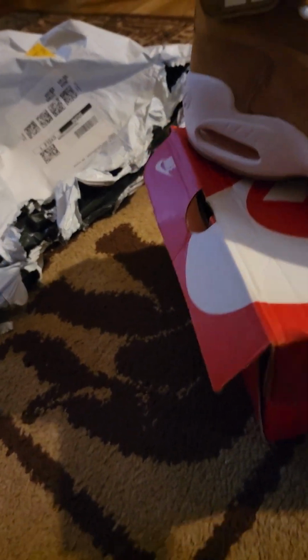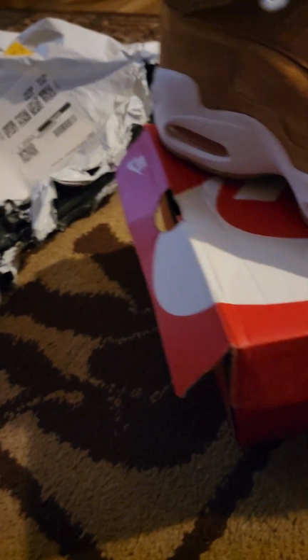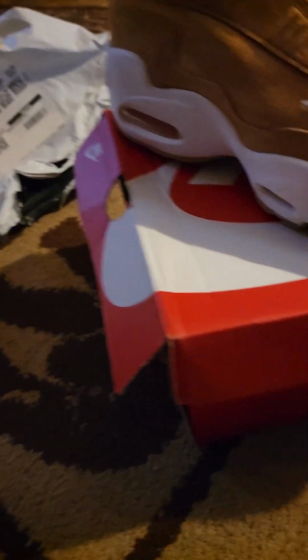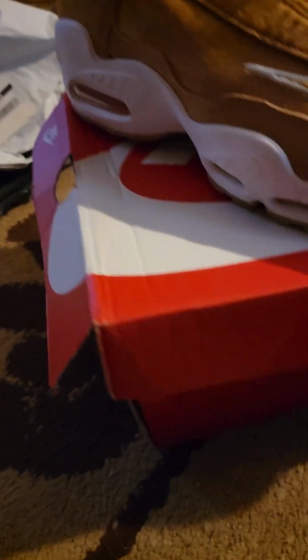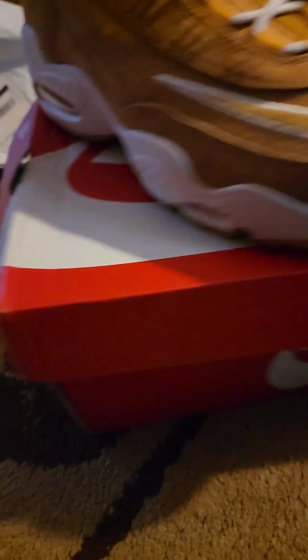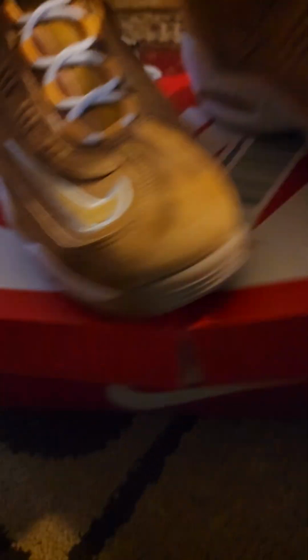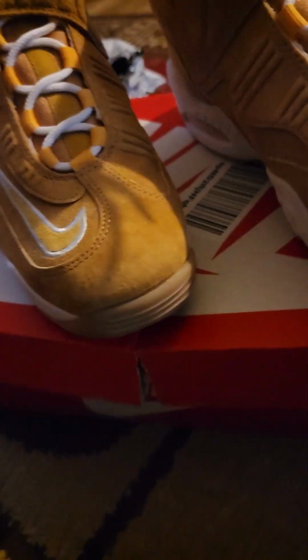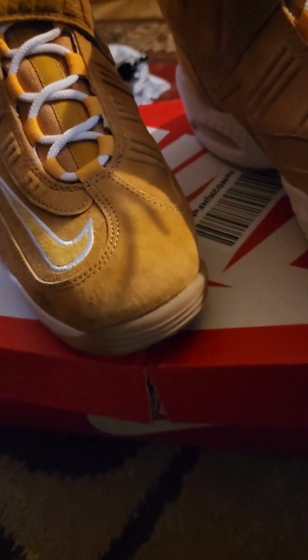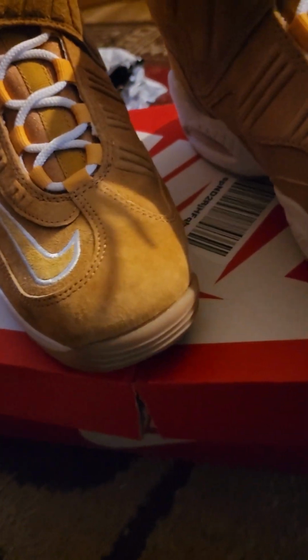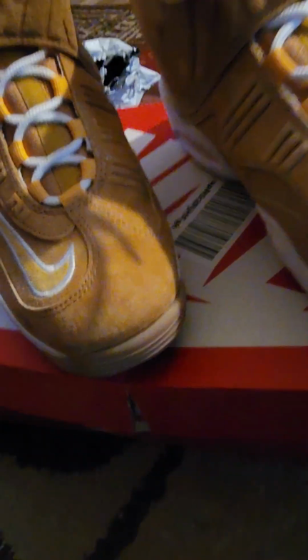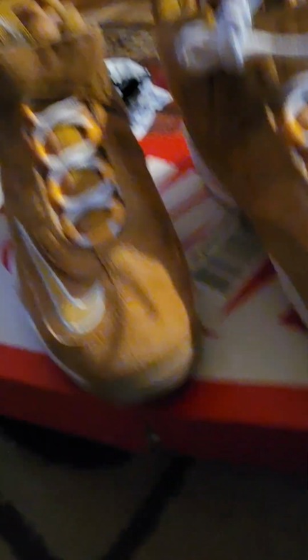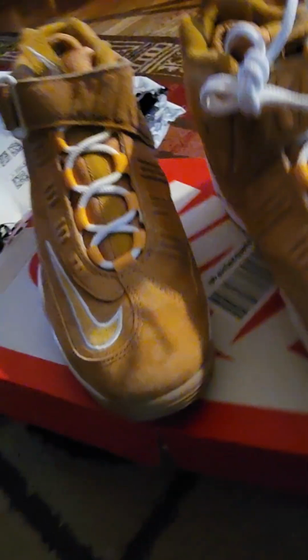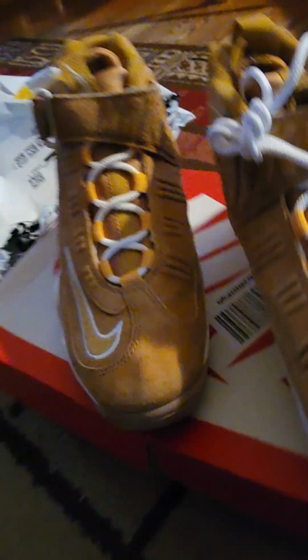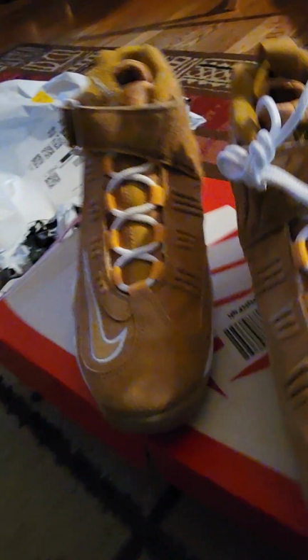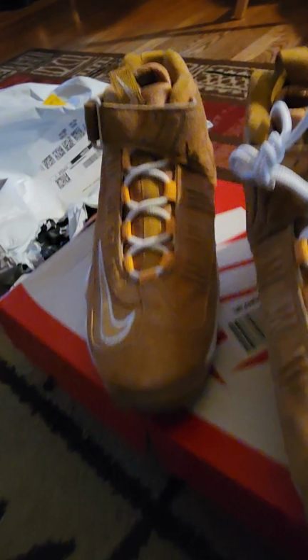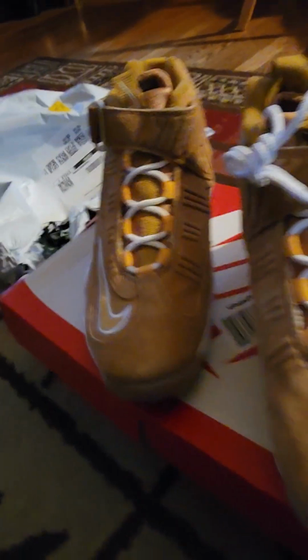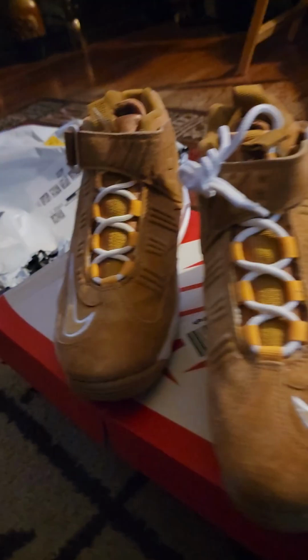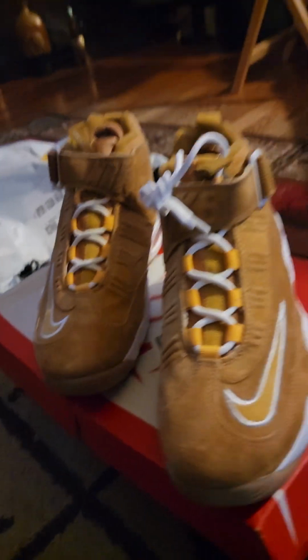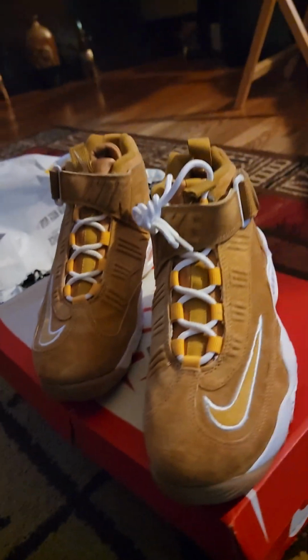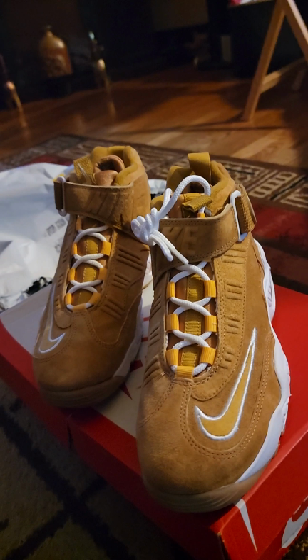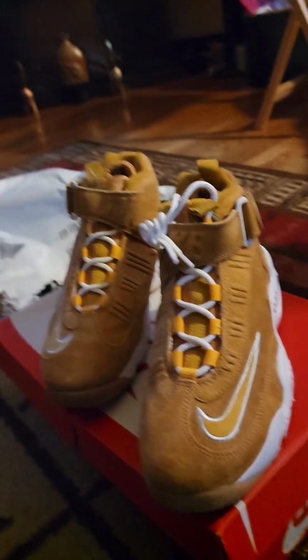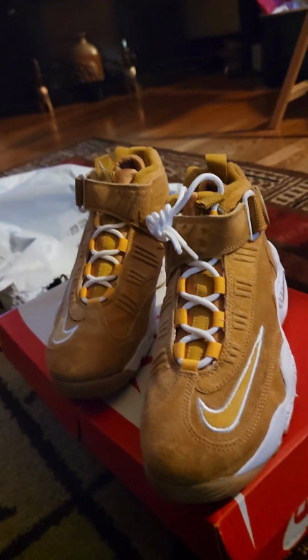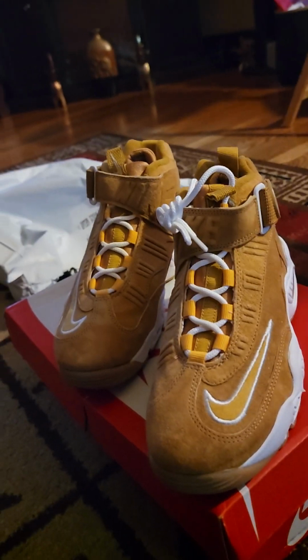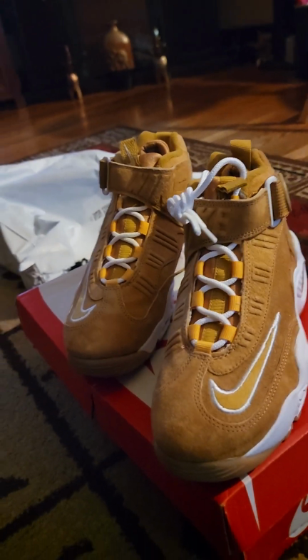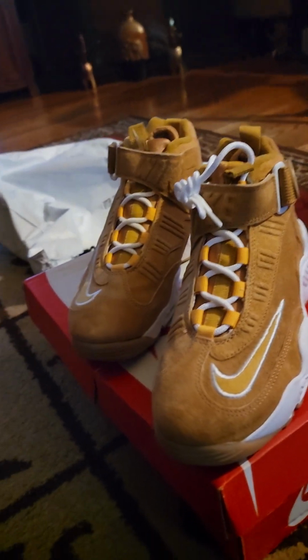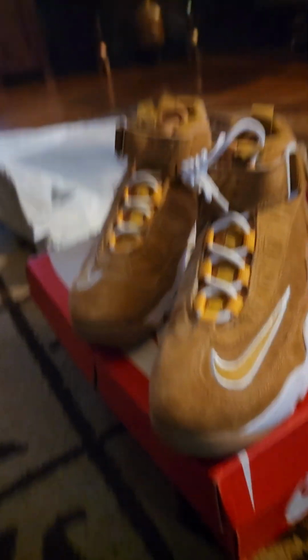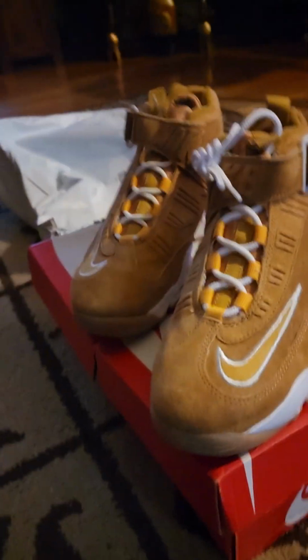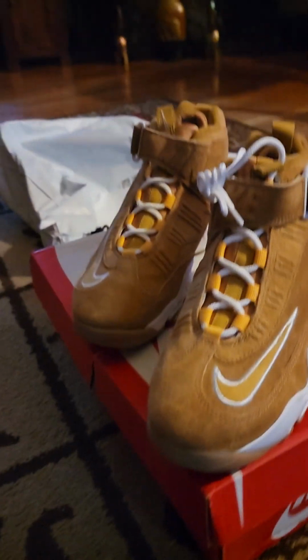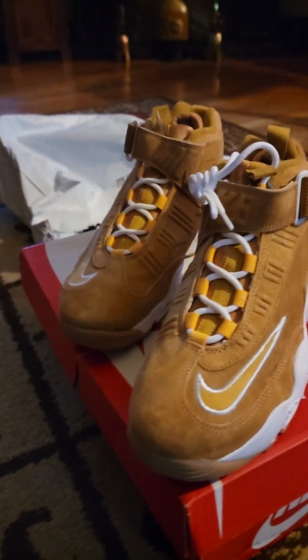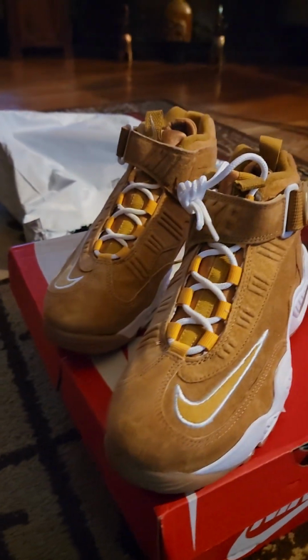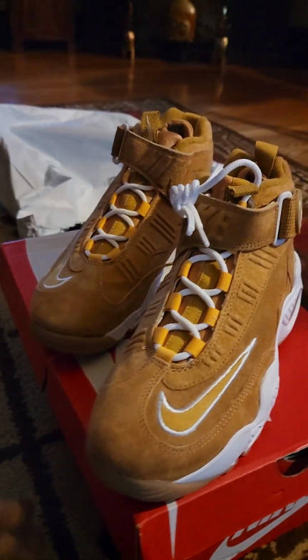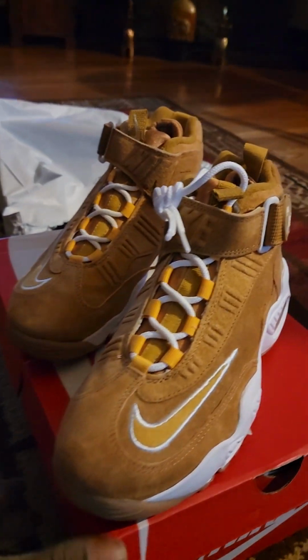They gave me an old raggedy box, though. That's the only problem — they gave me an old raggedy box.